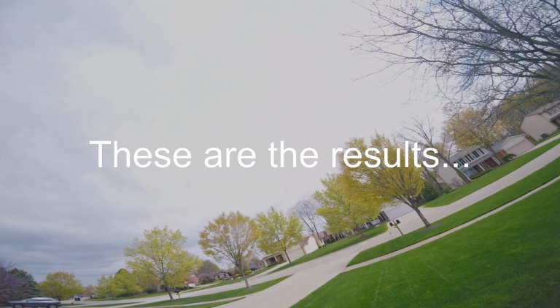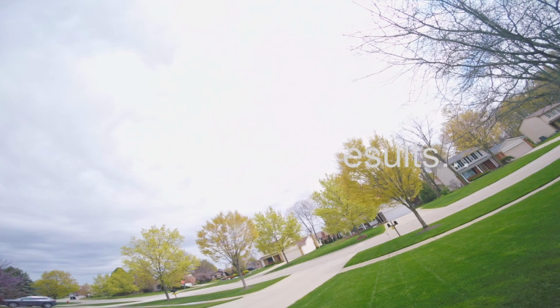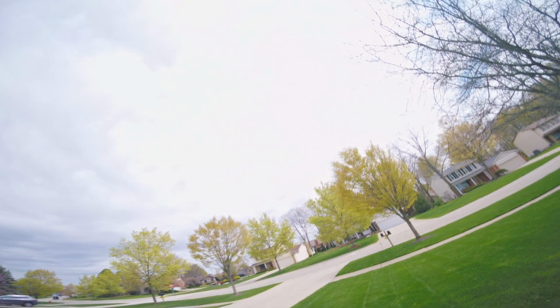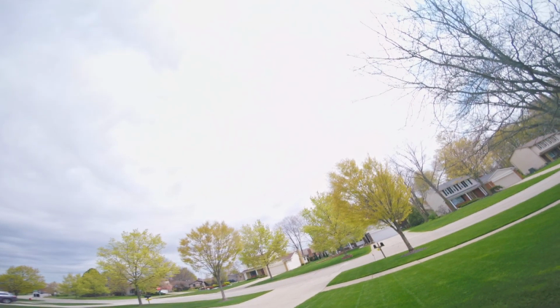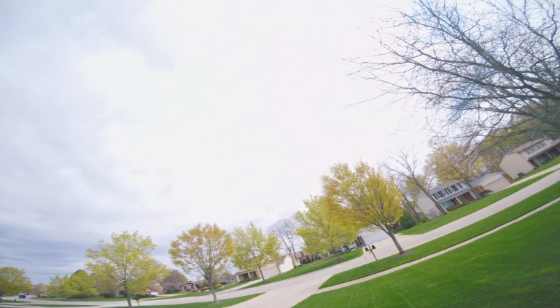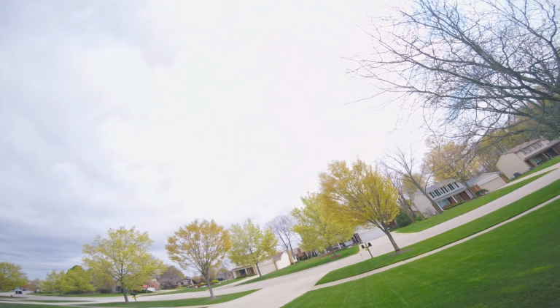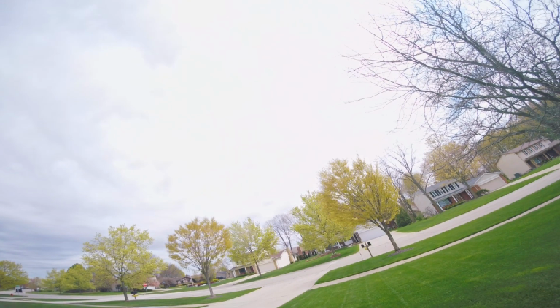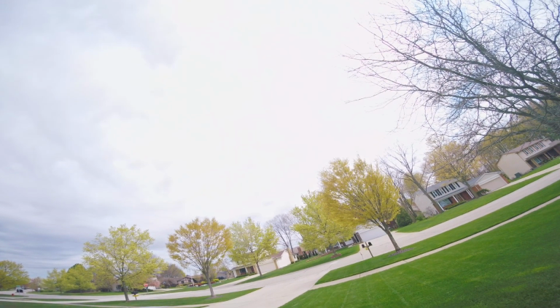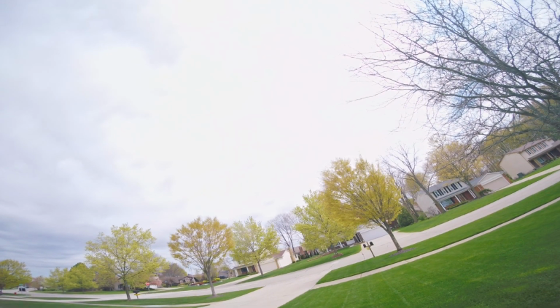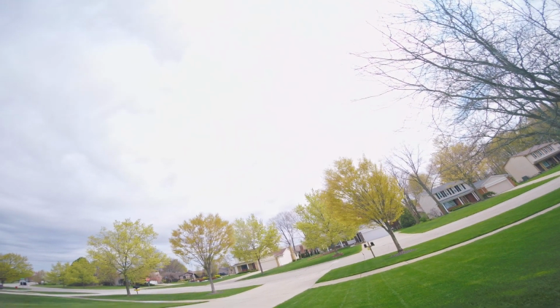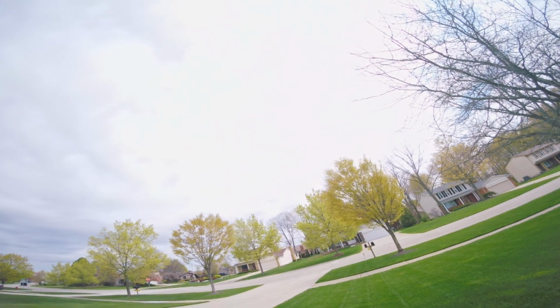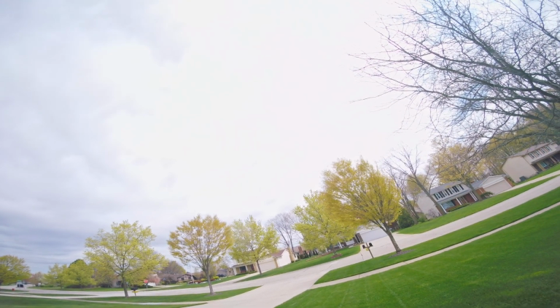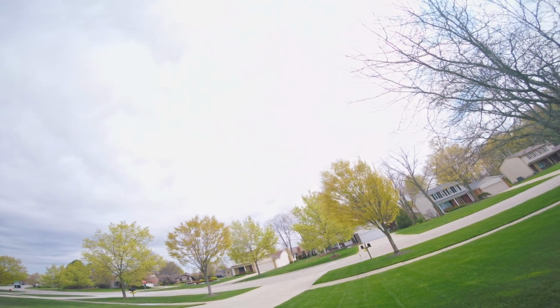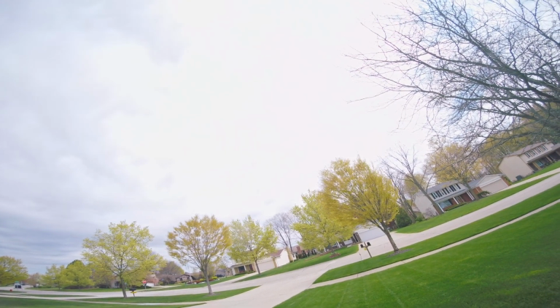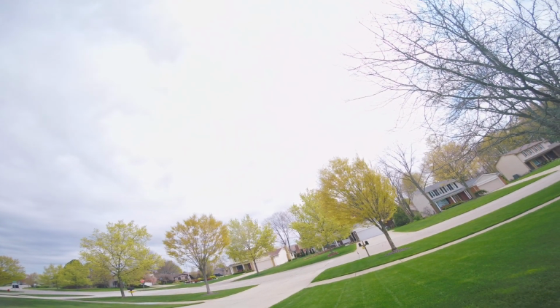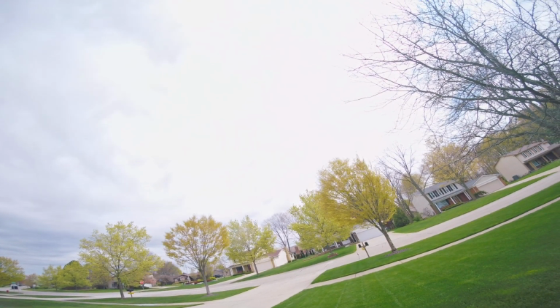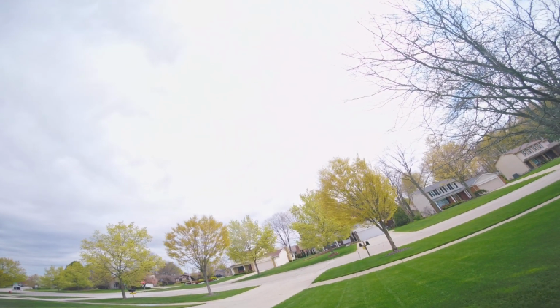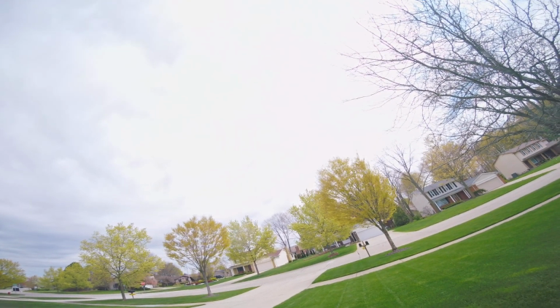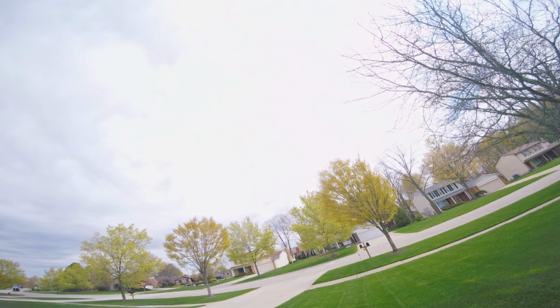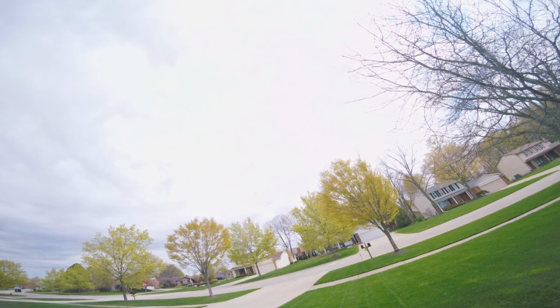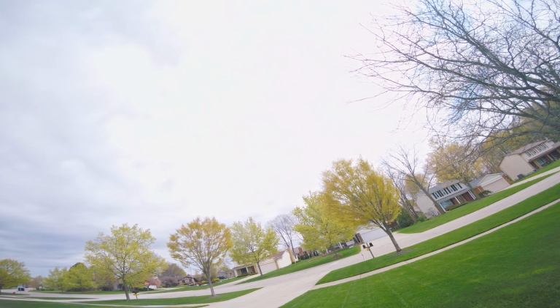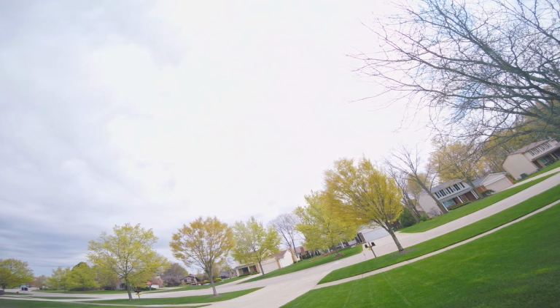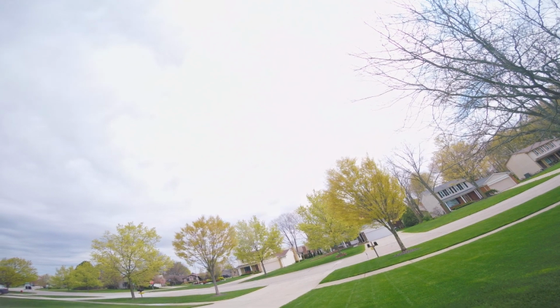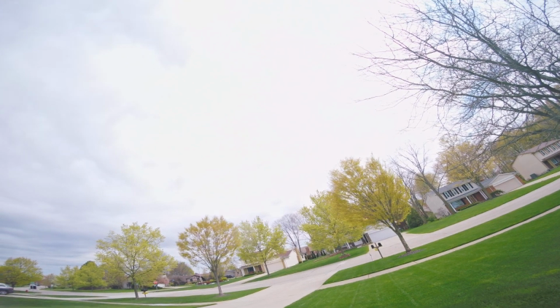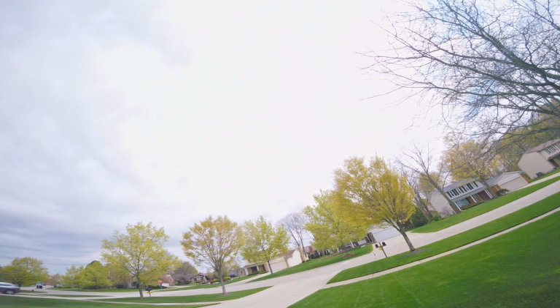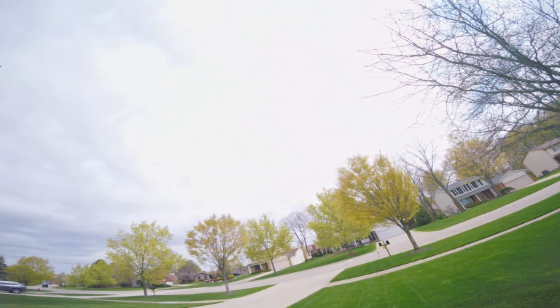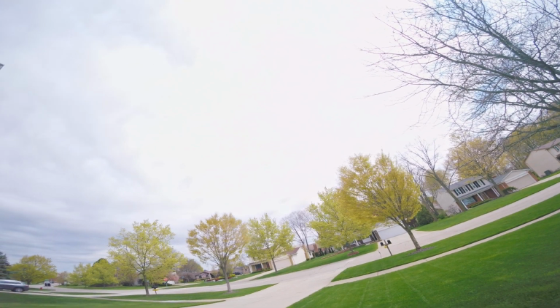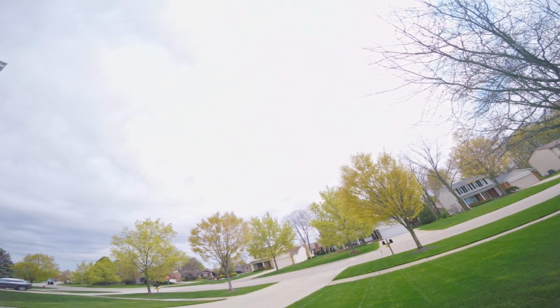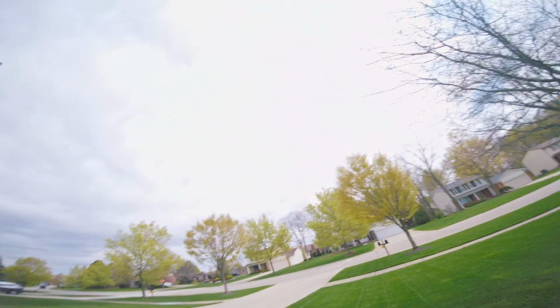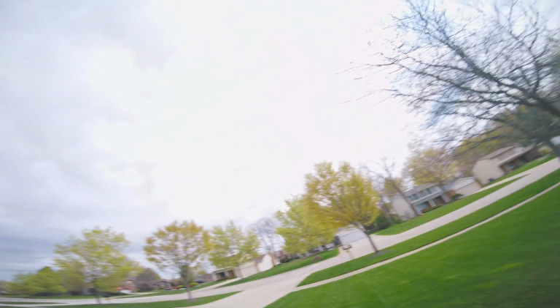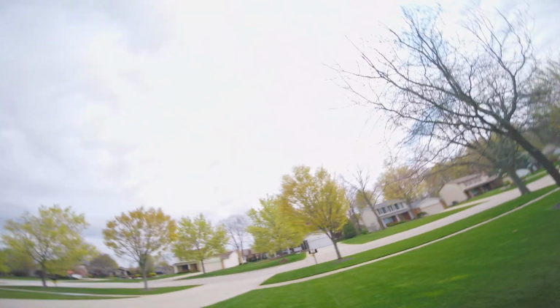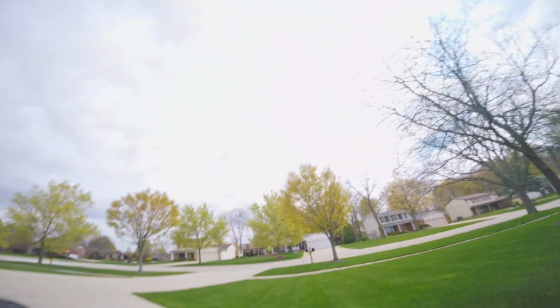Tiny little flight here. Just no gyro low pass.